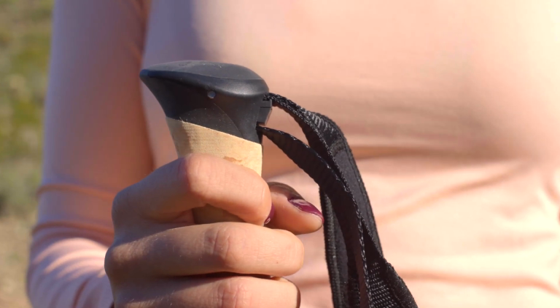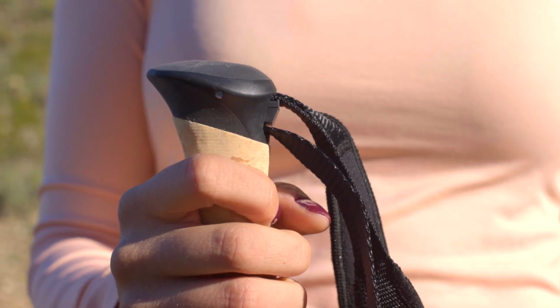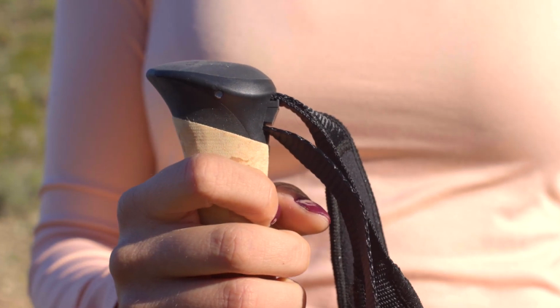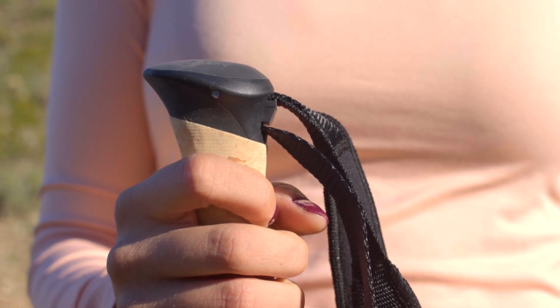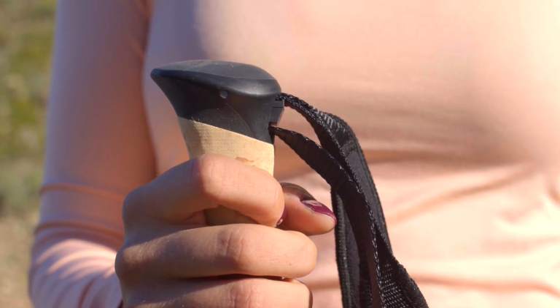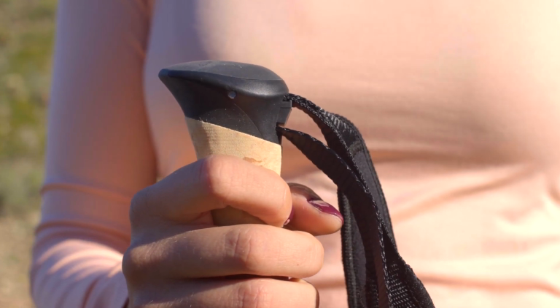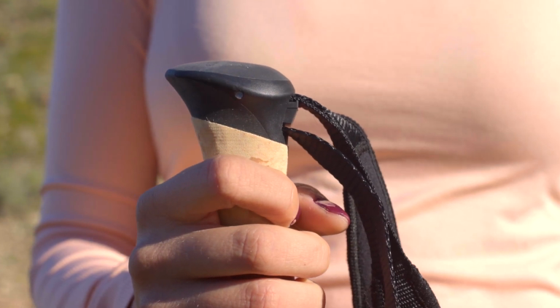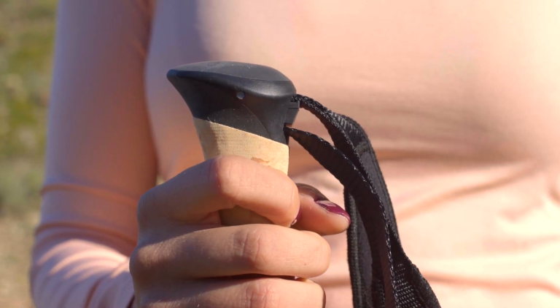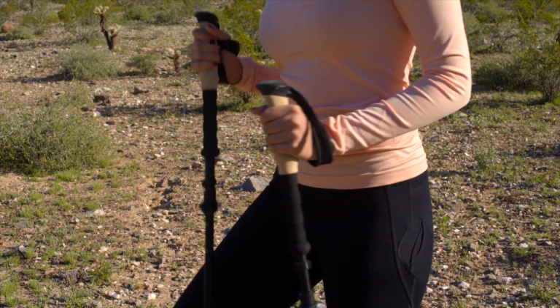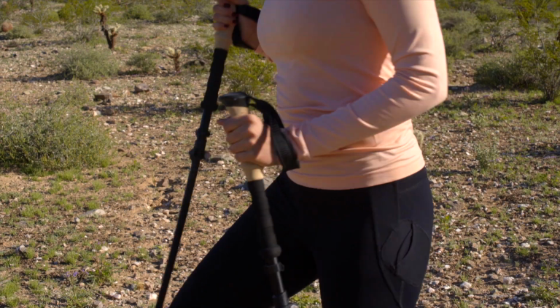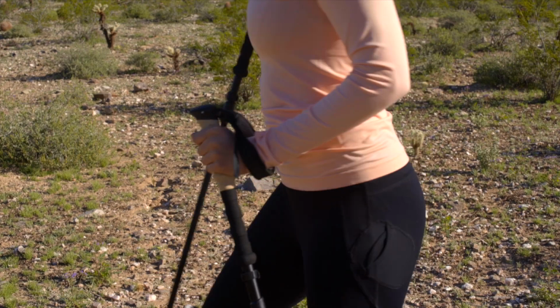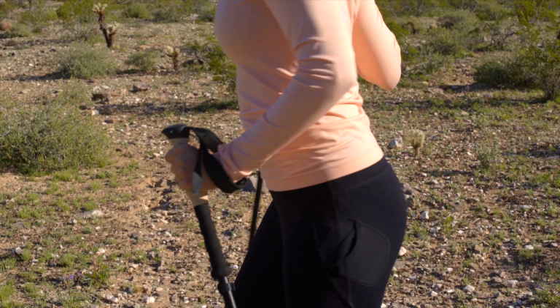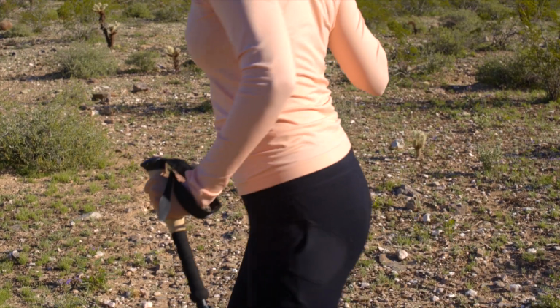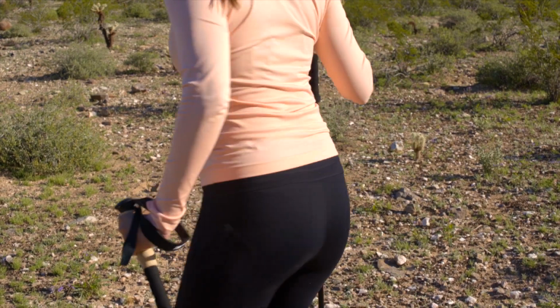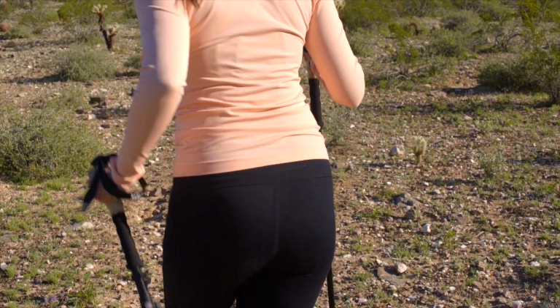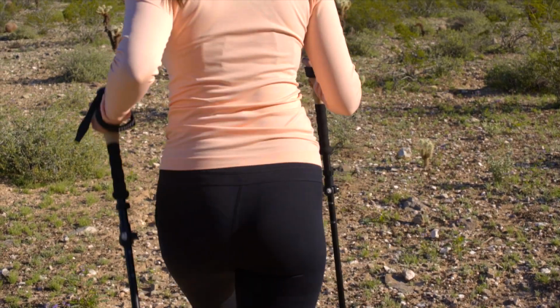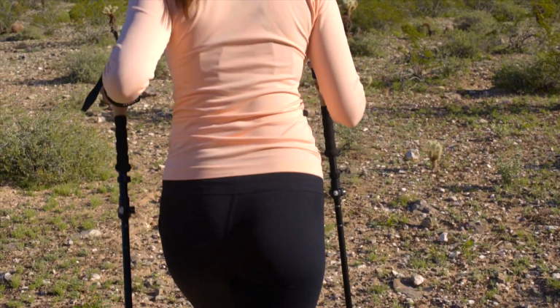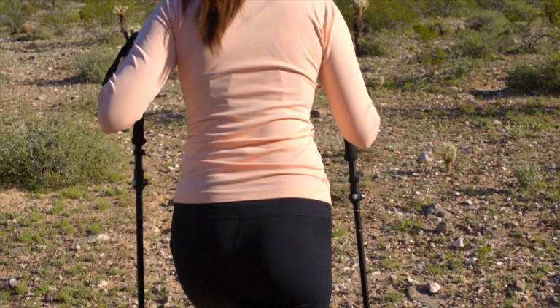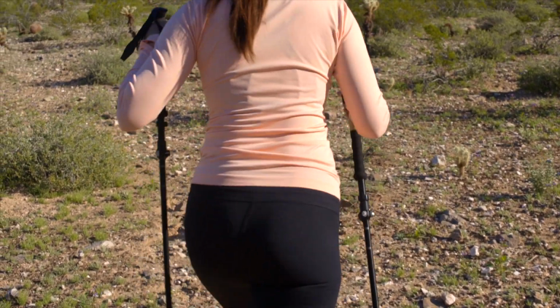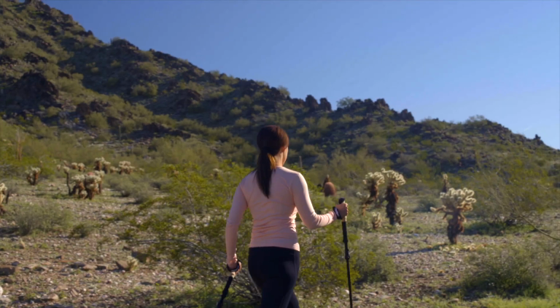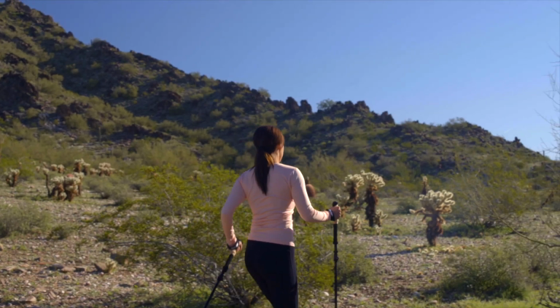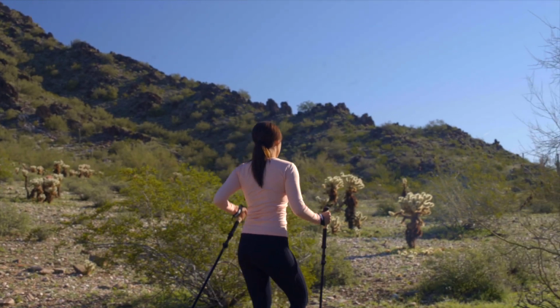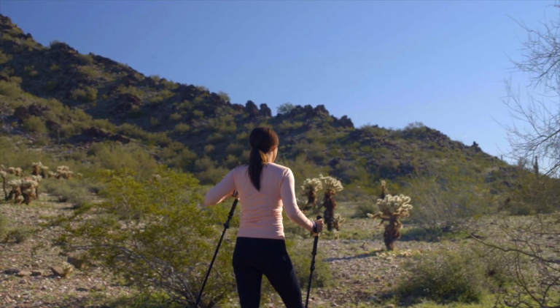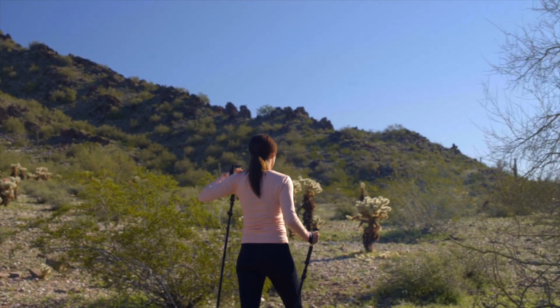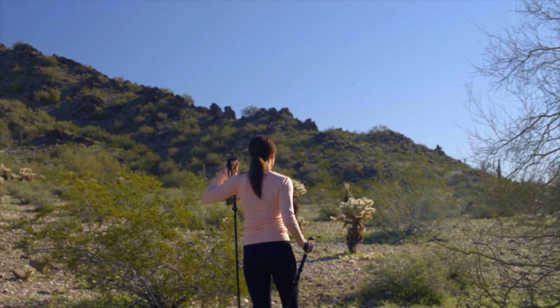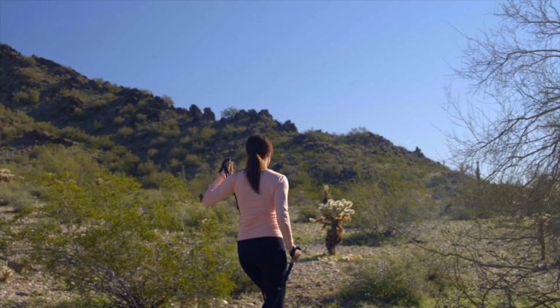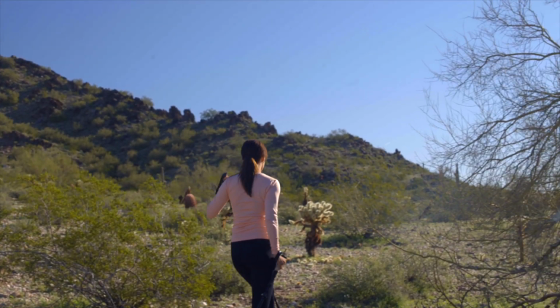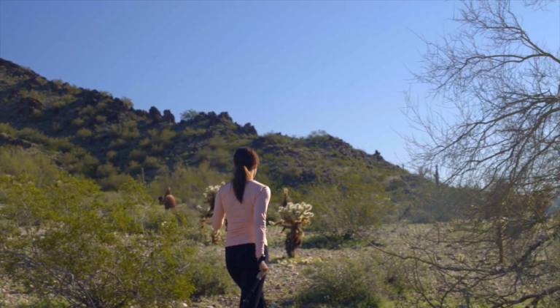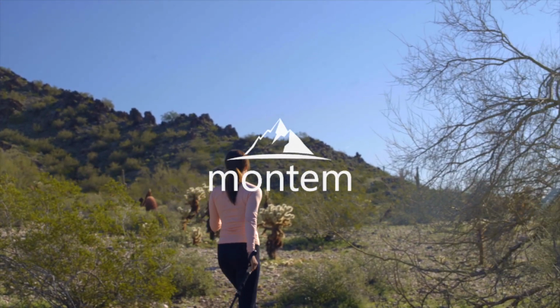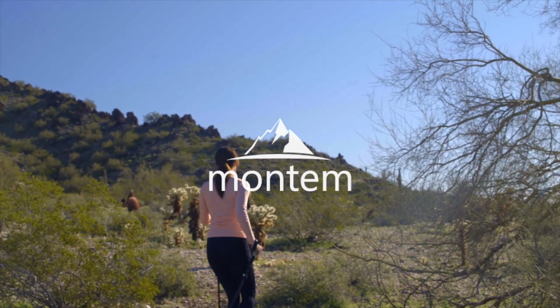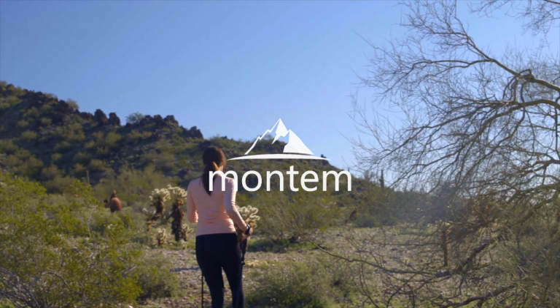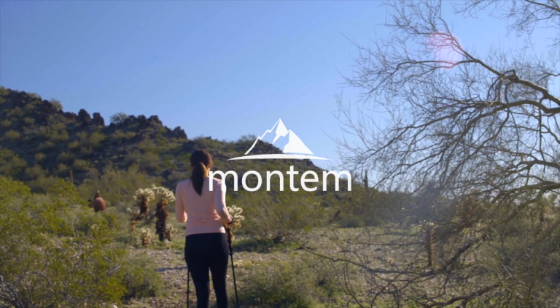When both poles are set to the proper length and locked, you are now ready to hike.